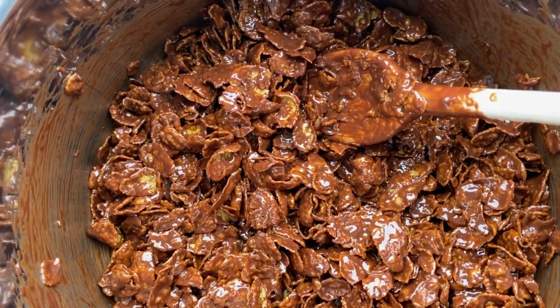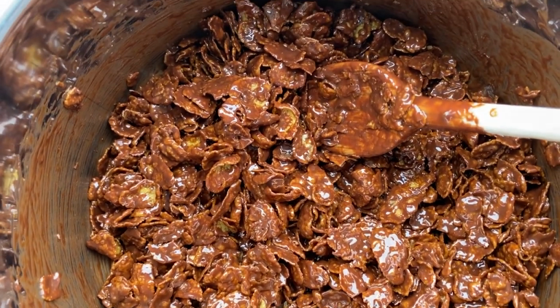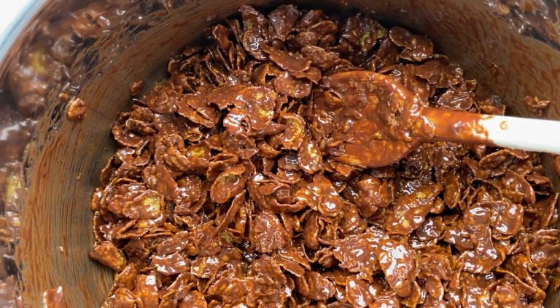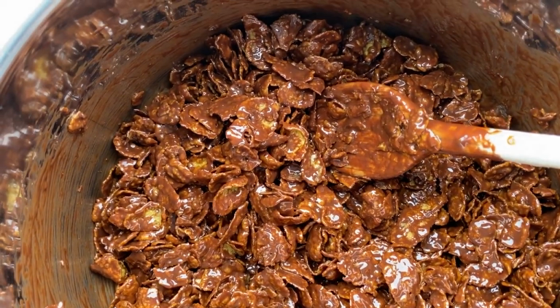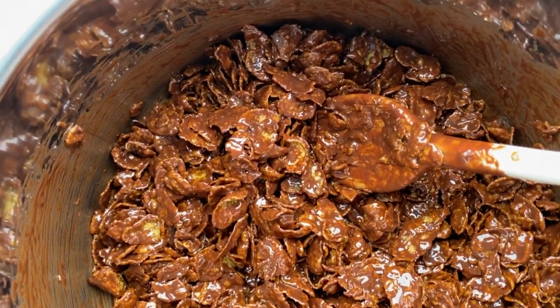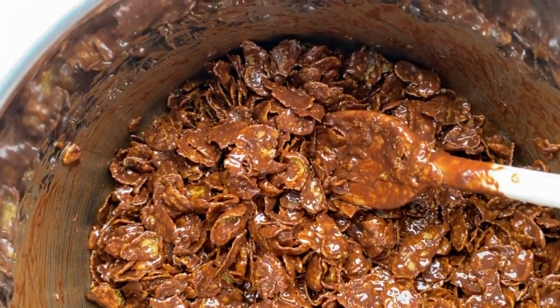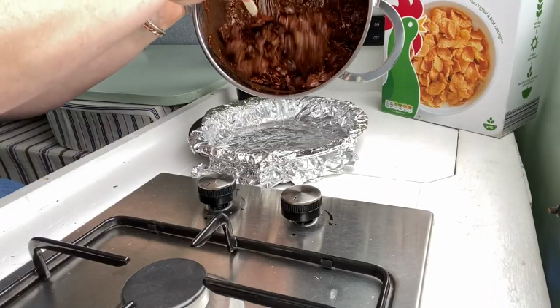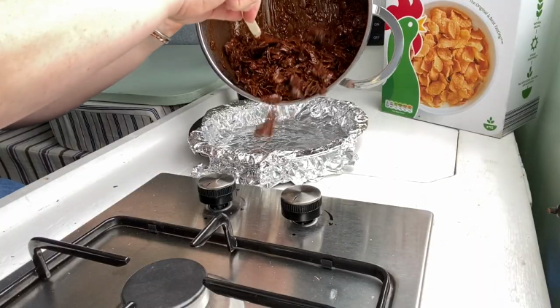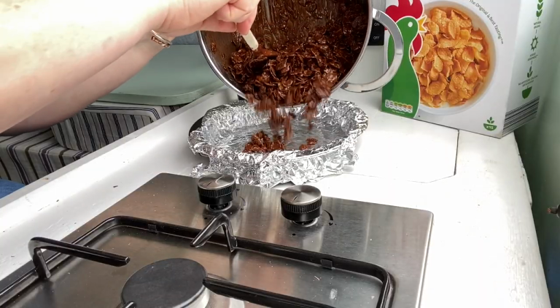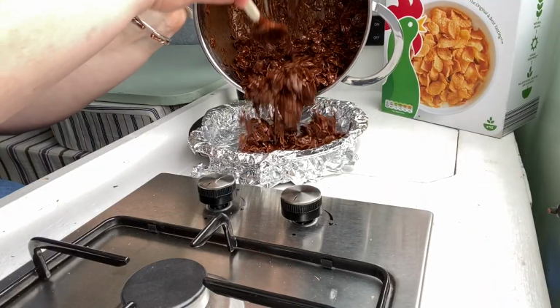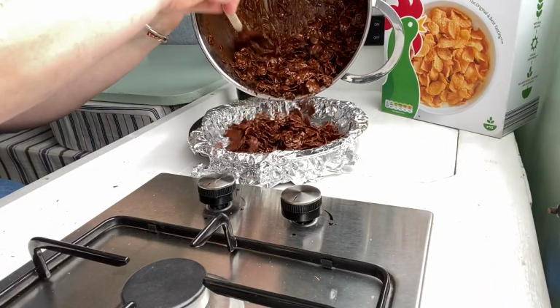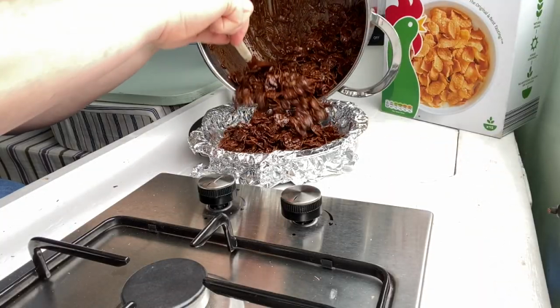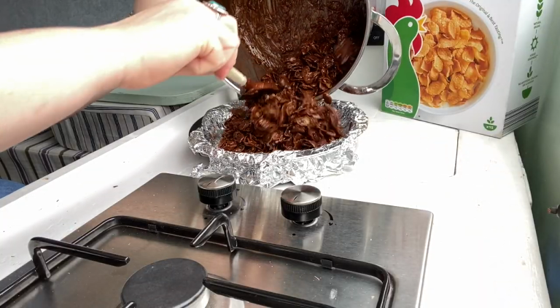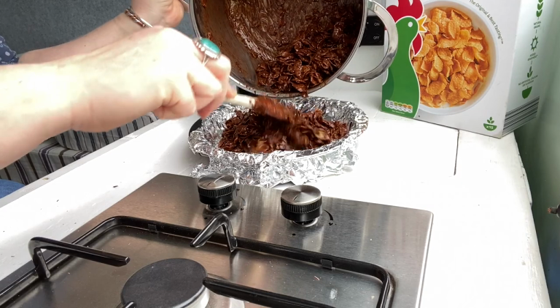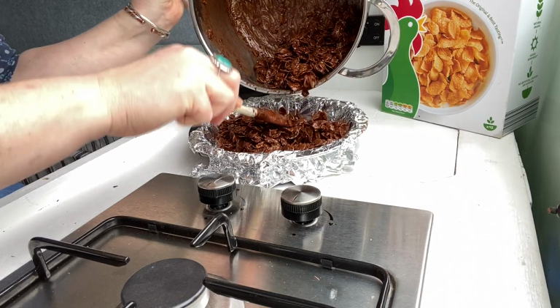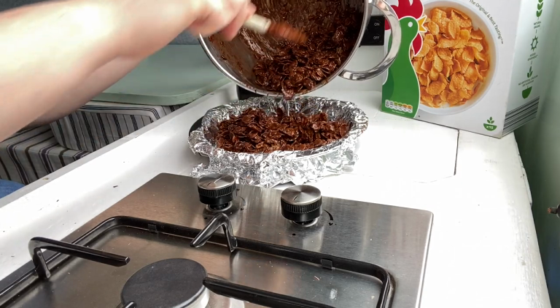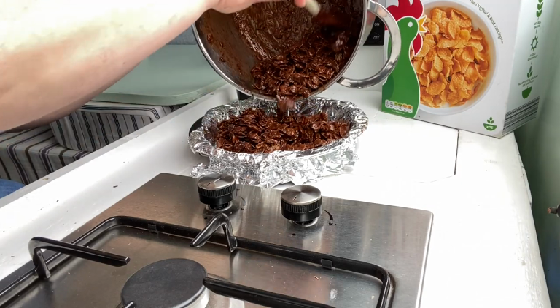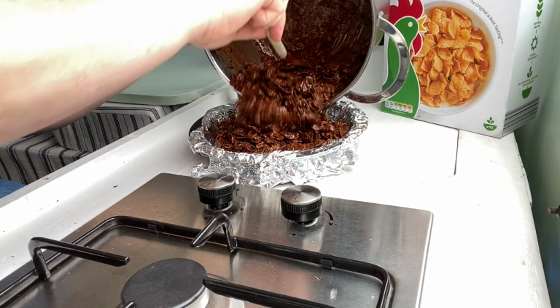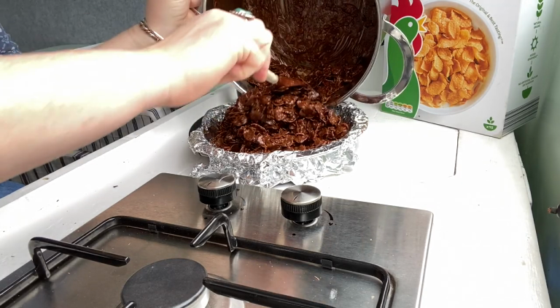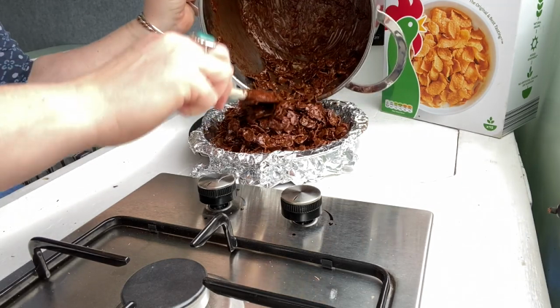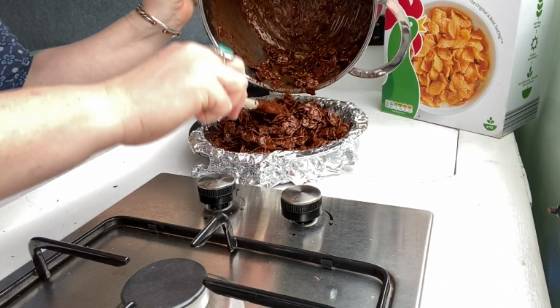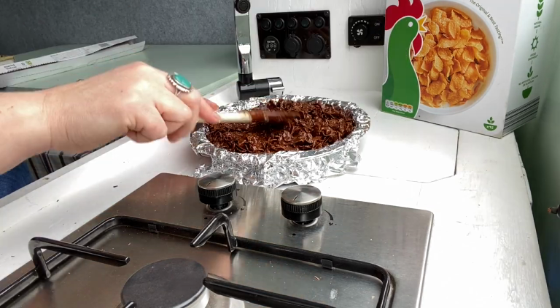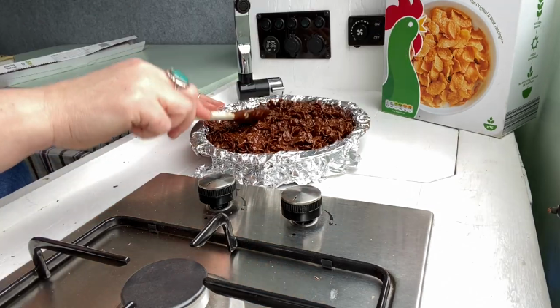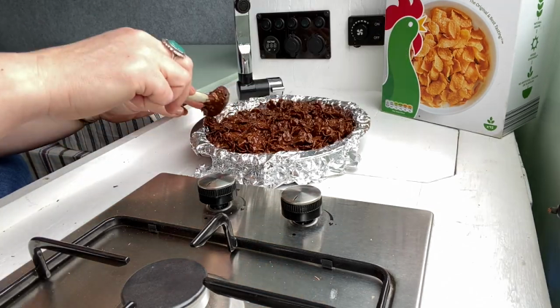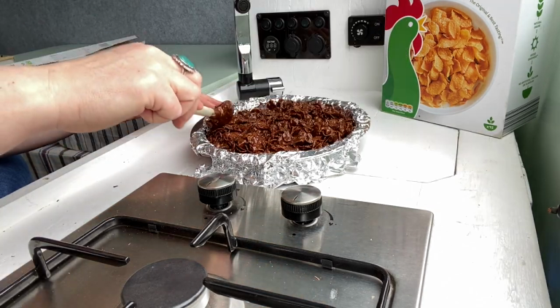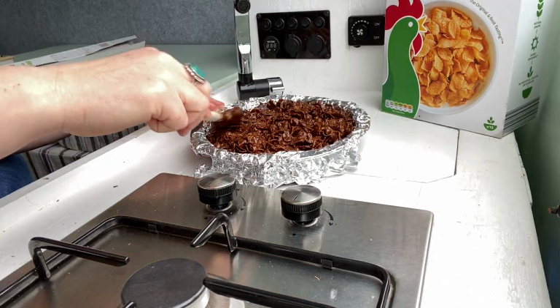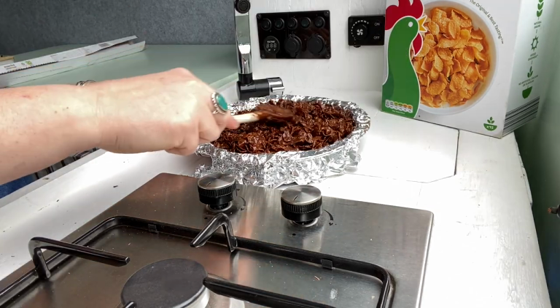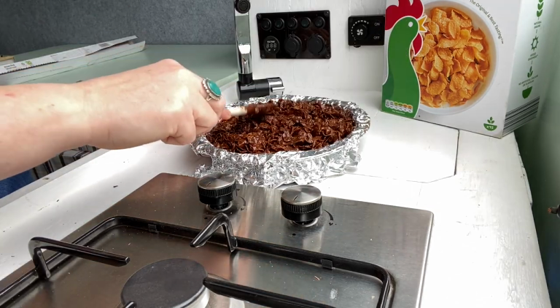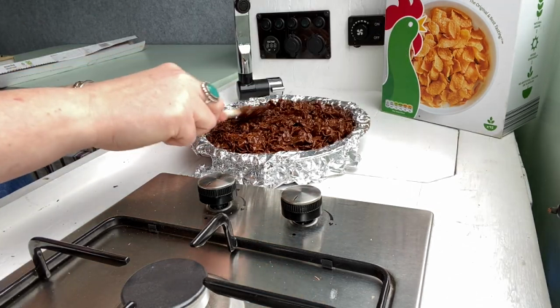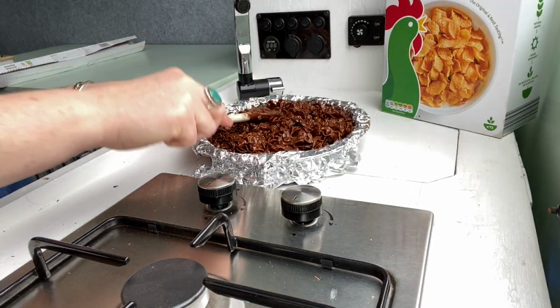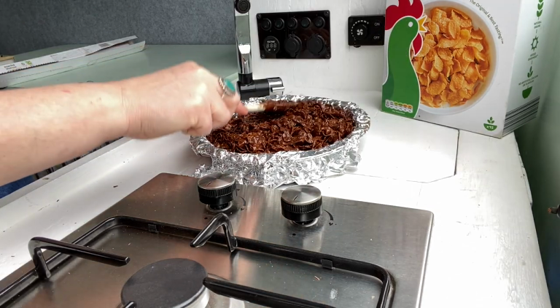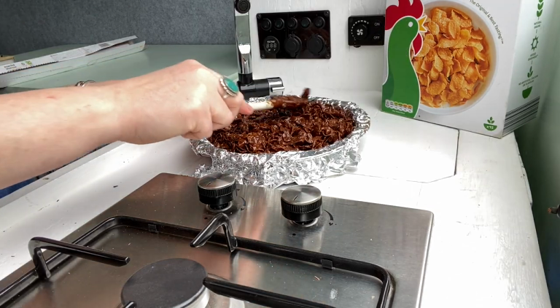Tip the whole lot into your baking dish and smooth out the top with the back of a spoon. You can then pop it in the fridge or a cool box for about half an hour to an hour, or just leave it in a cold spot in your van overnight.